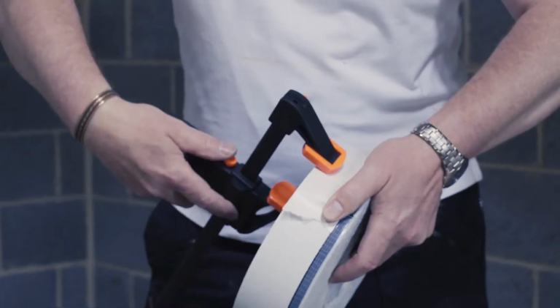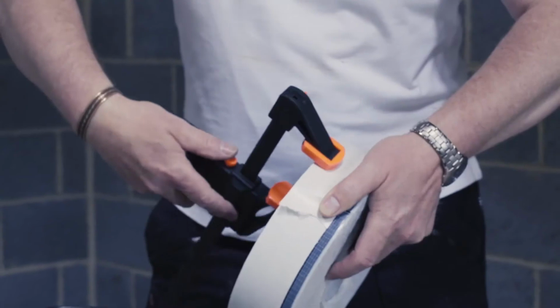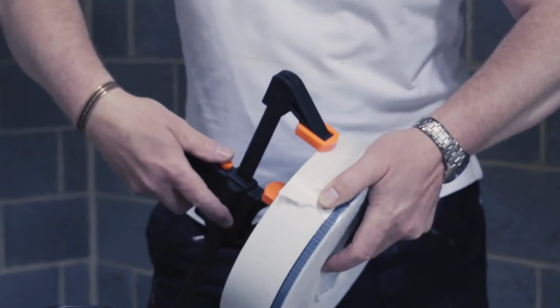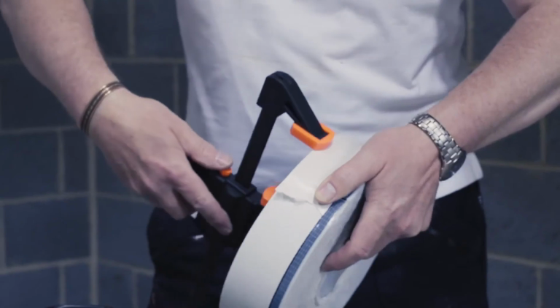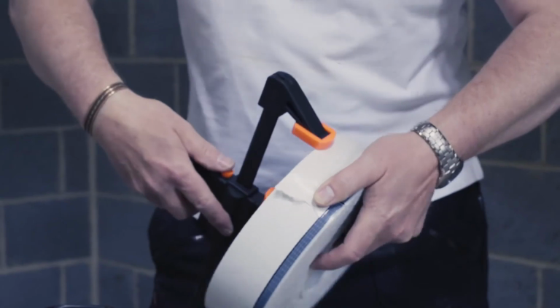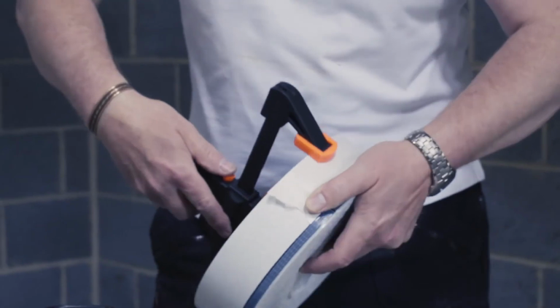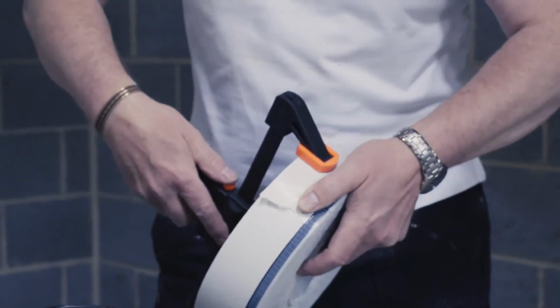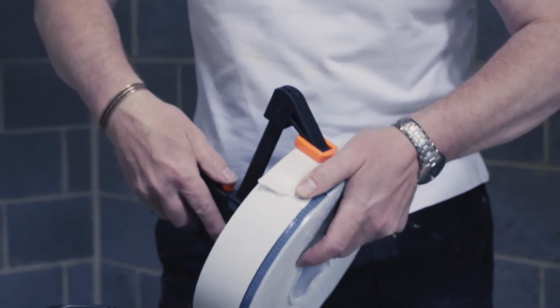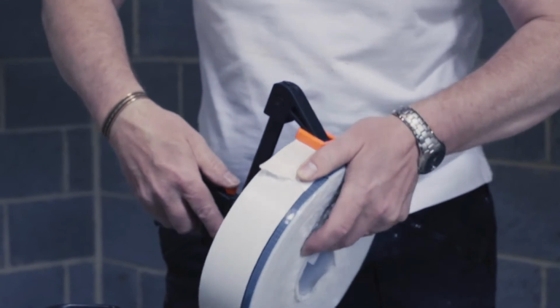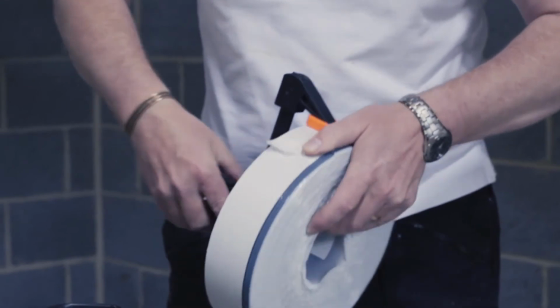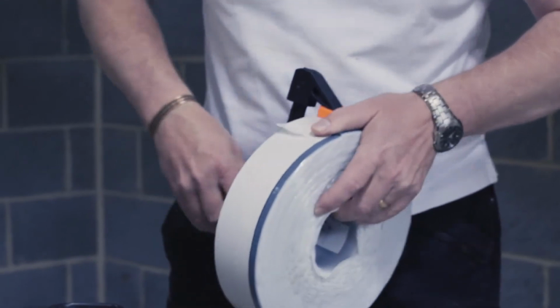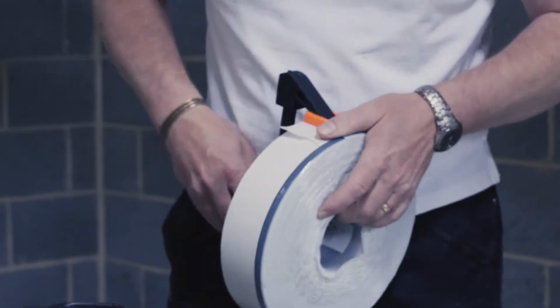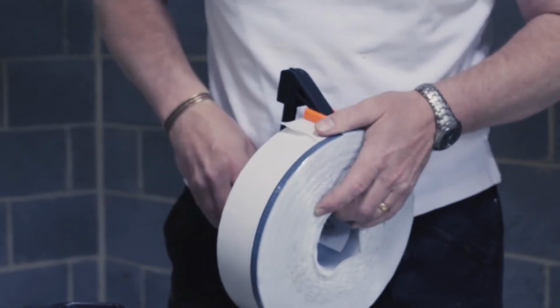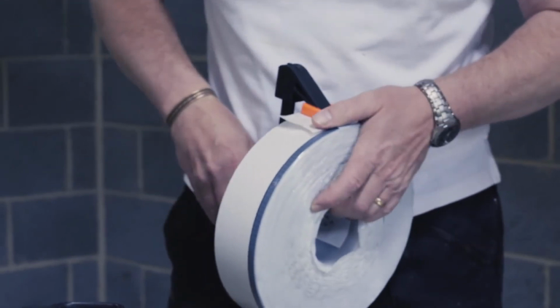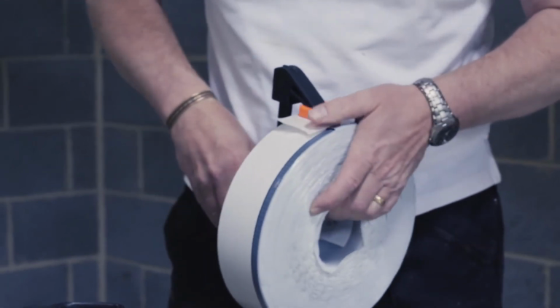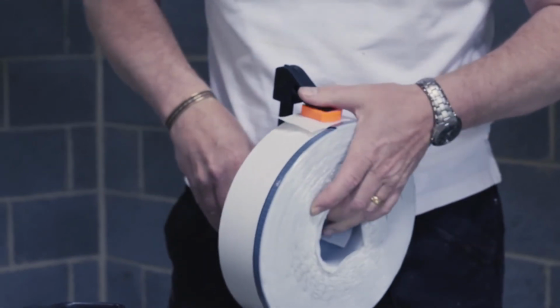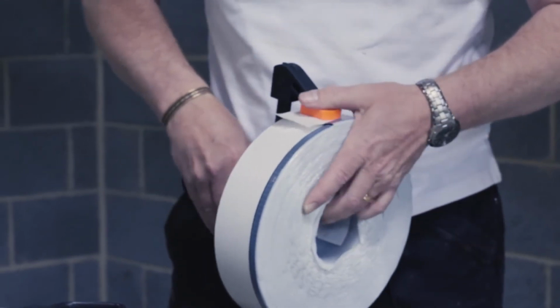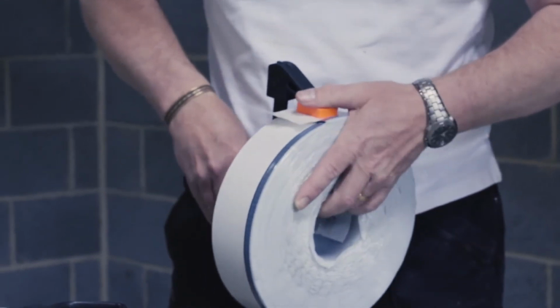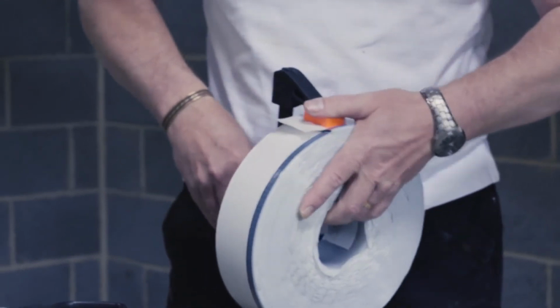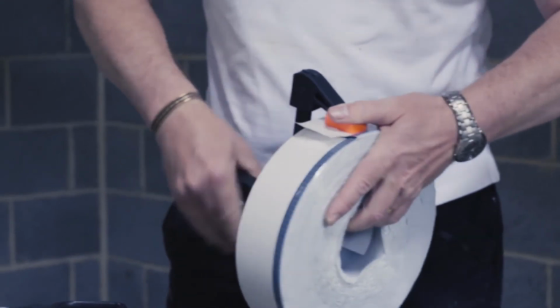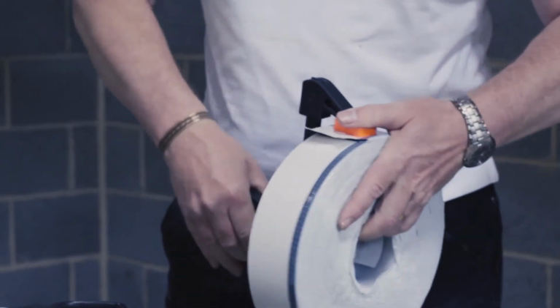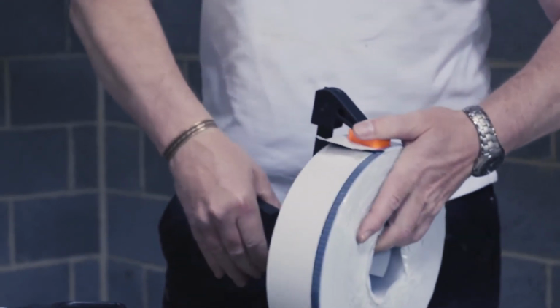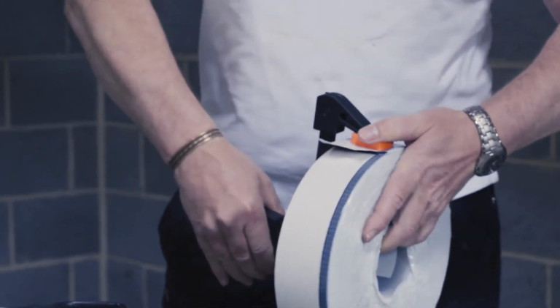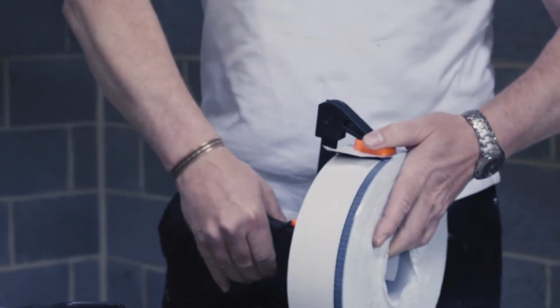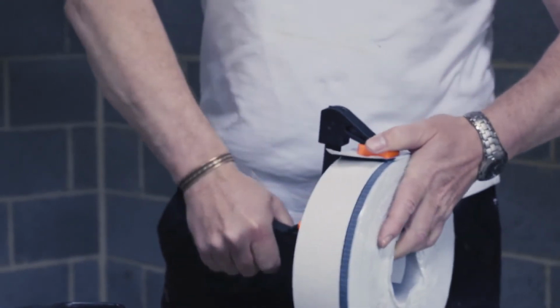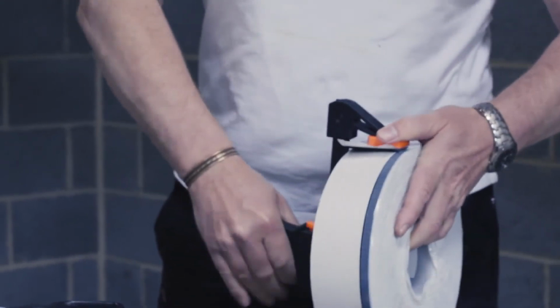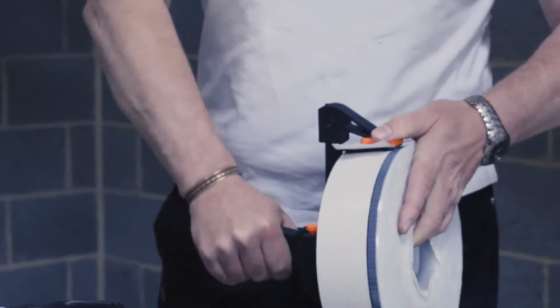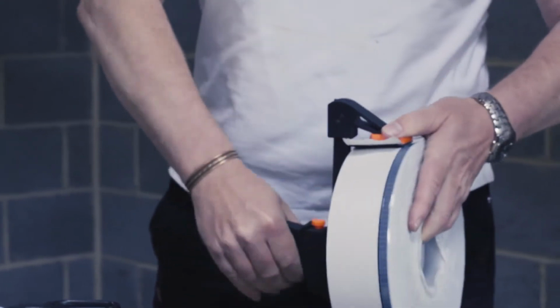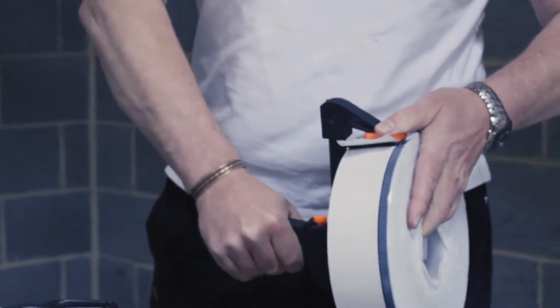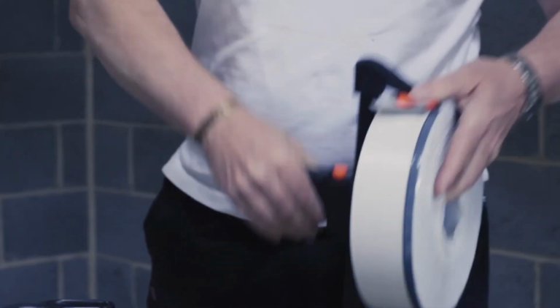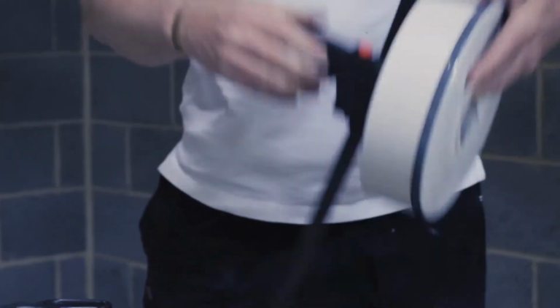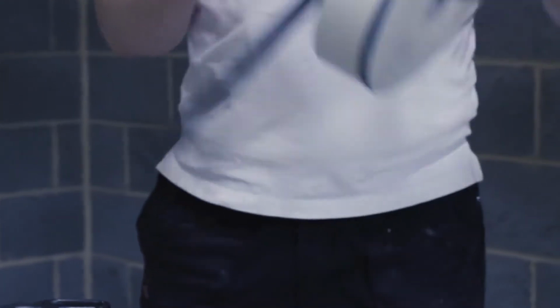When finished with the roll, clamp it to stop any unwanted expansion.